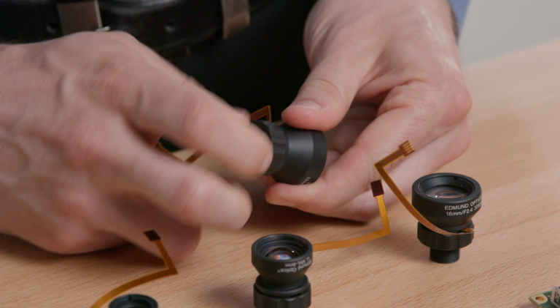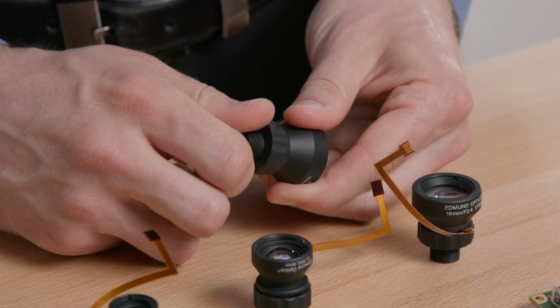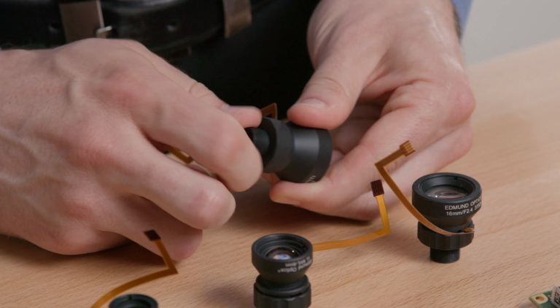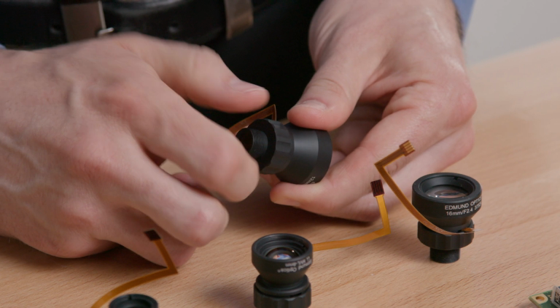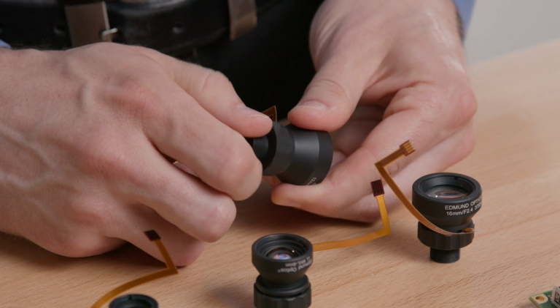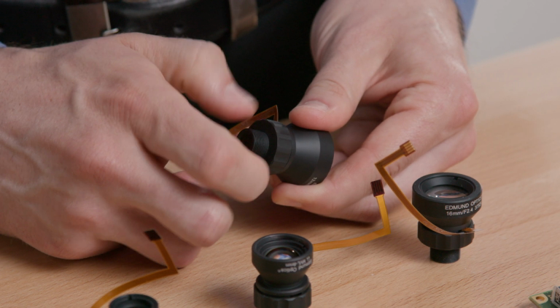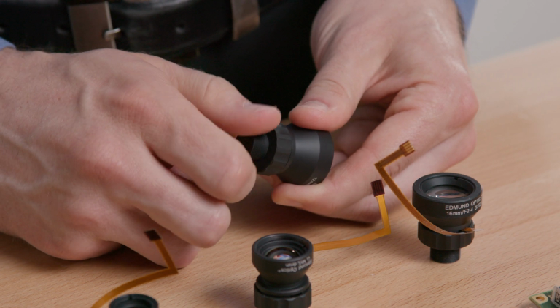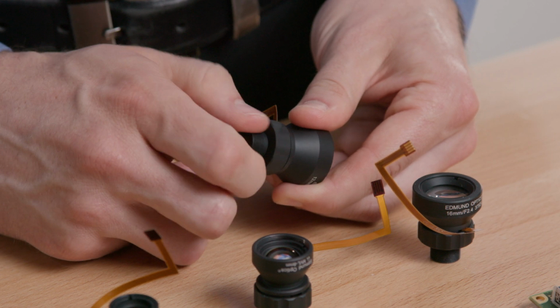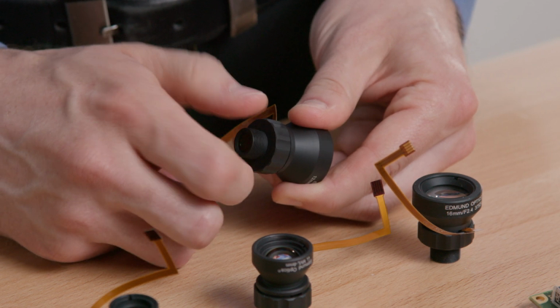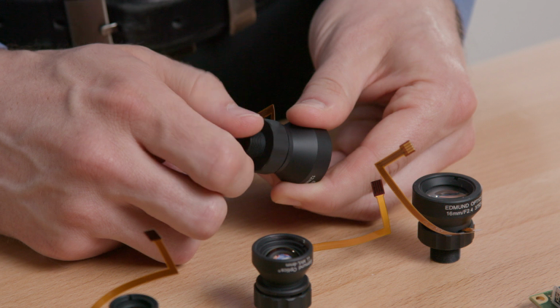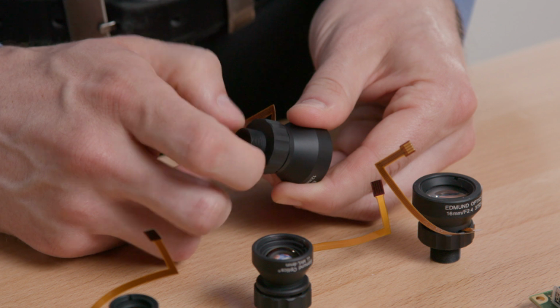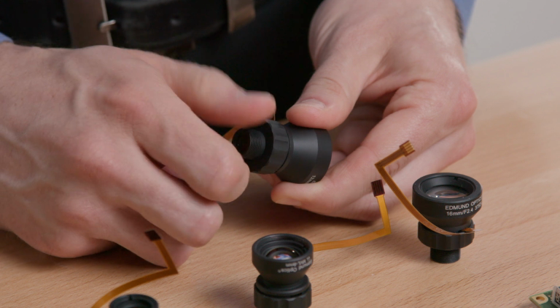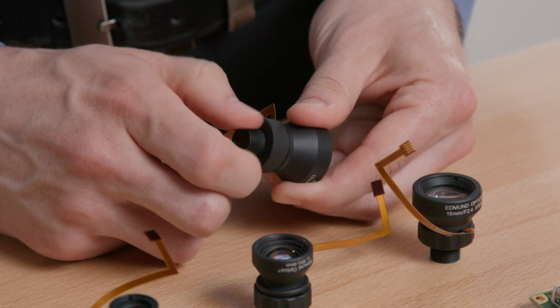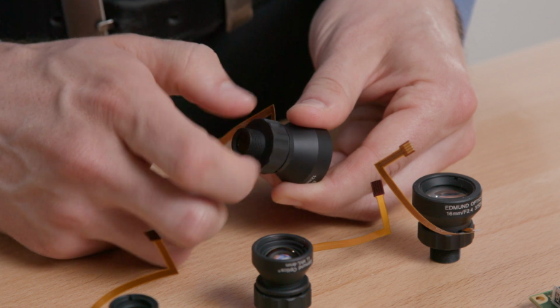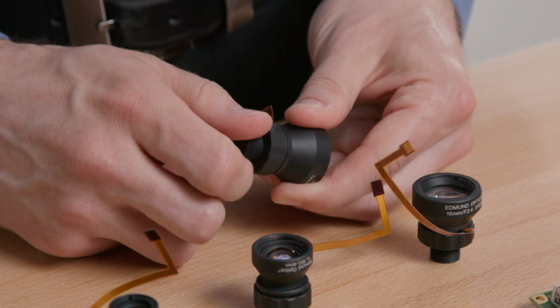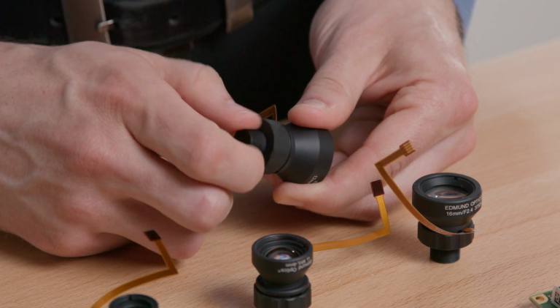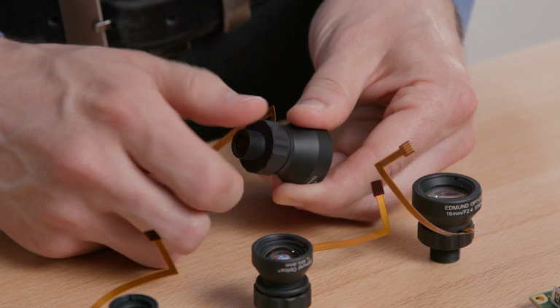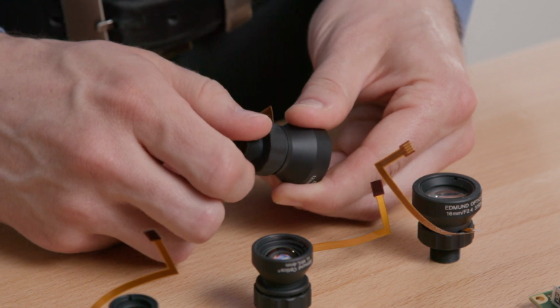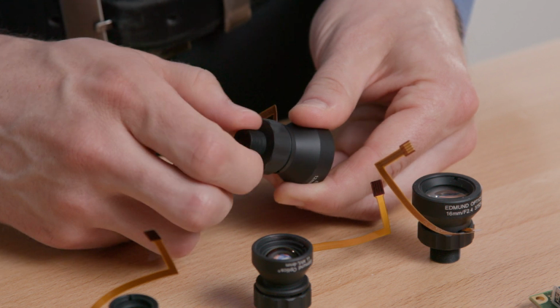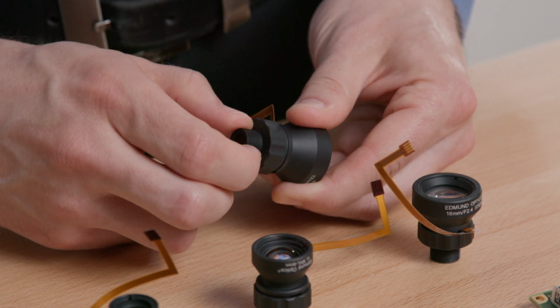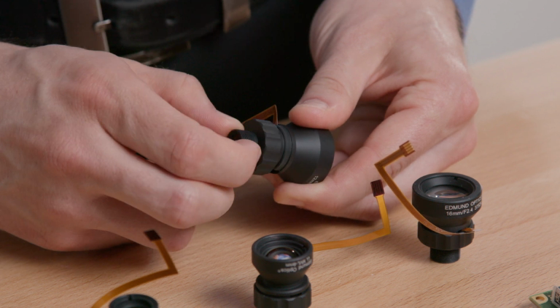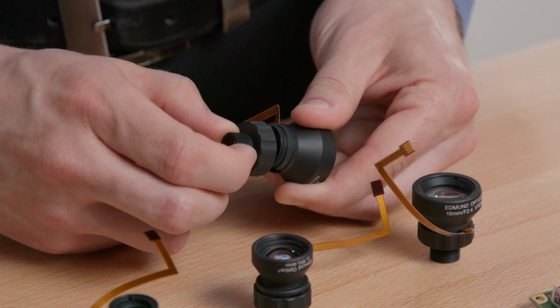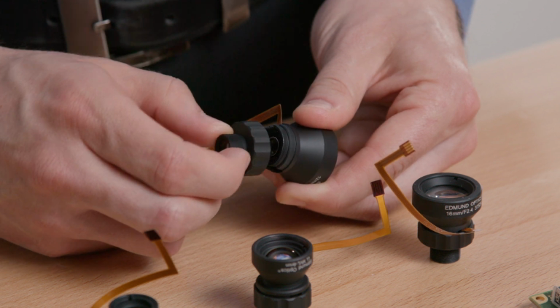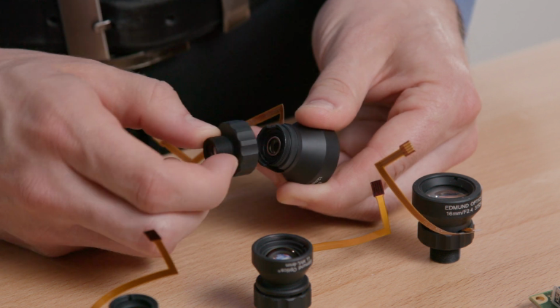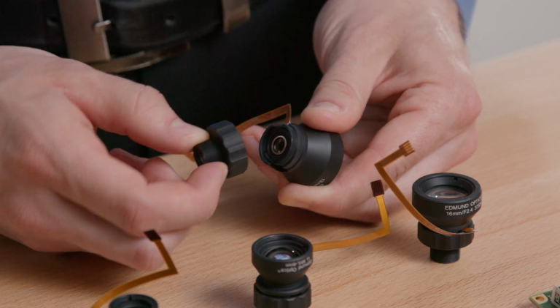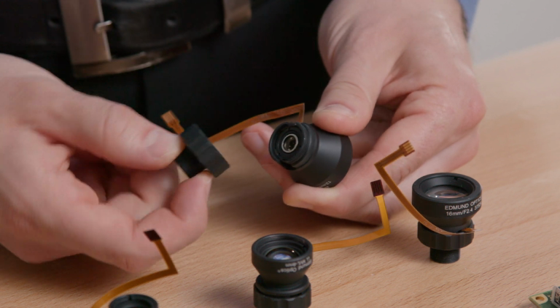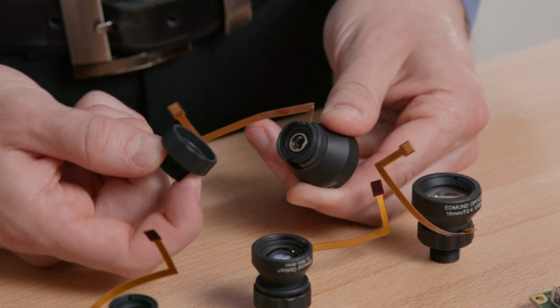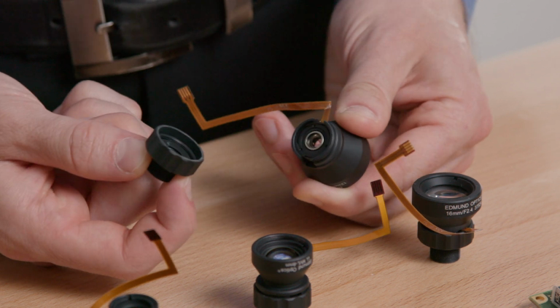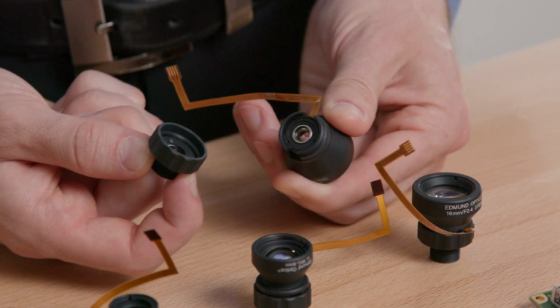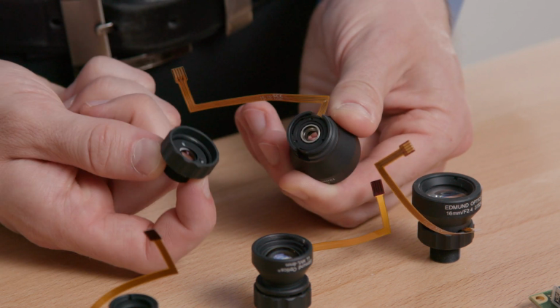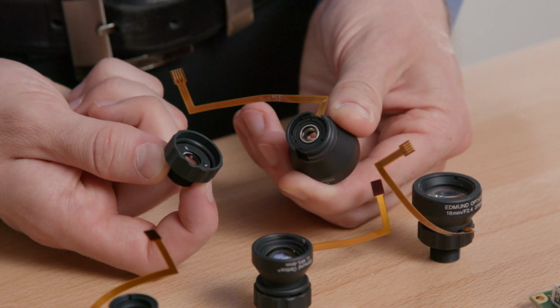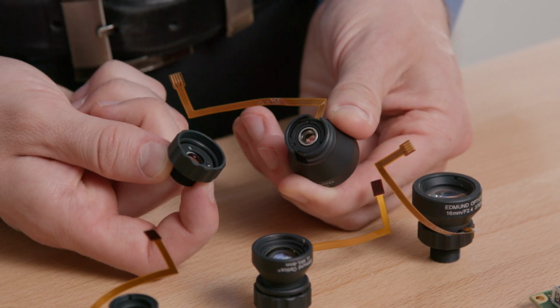The two-piece housing design allows for the ability to reposition the liquid lens for ease of access to the ribbon cable.